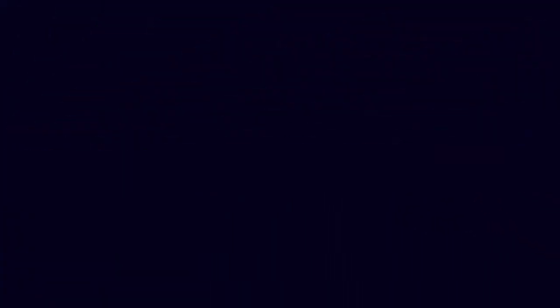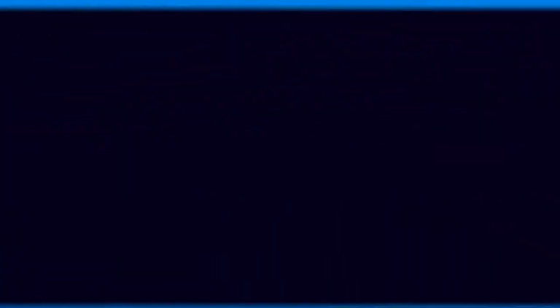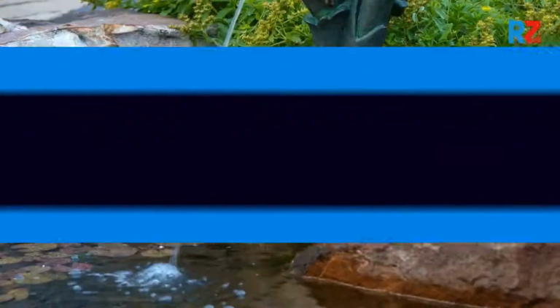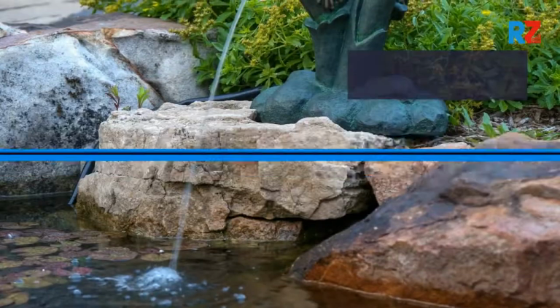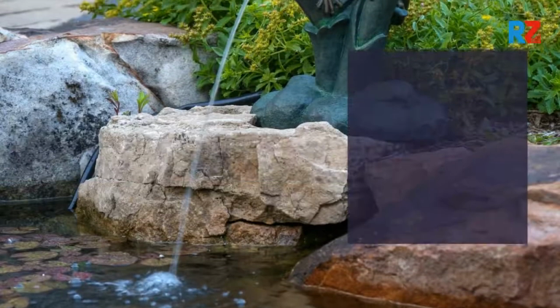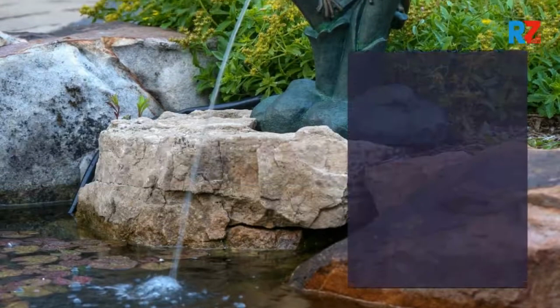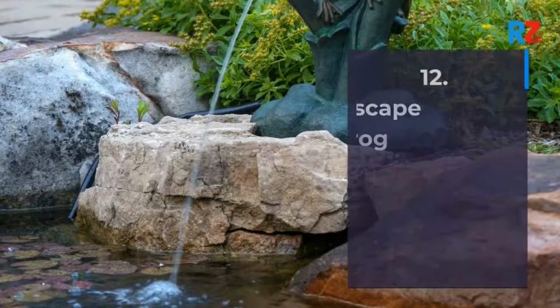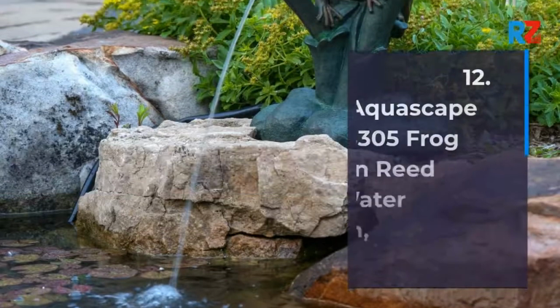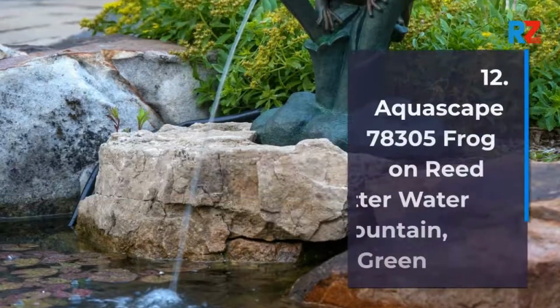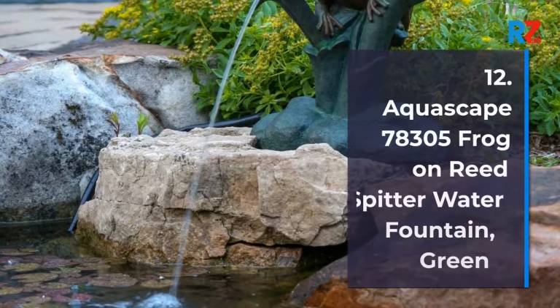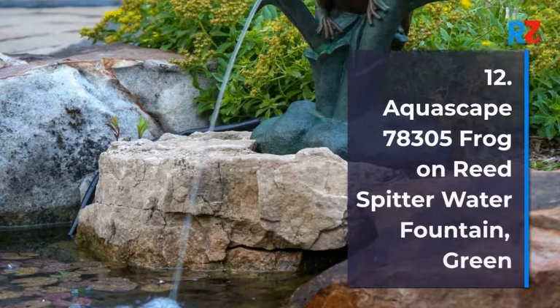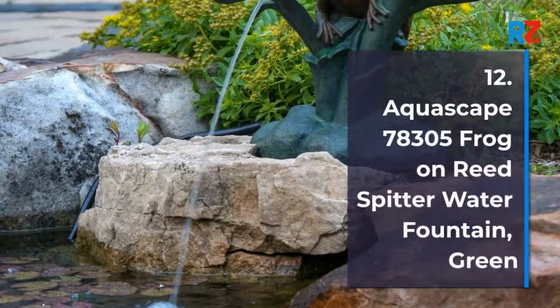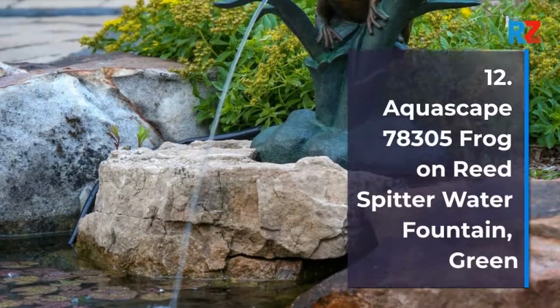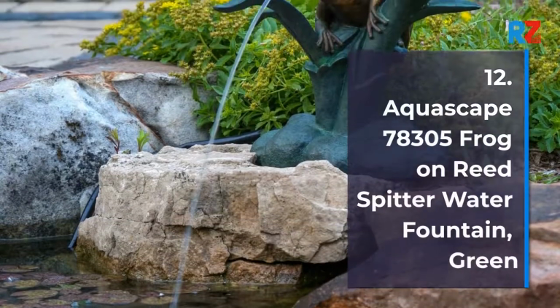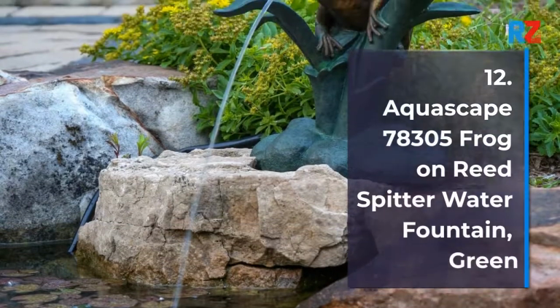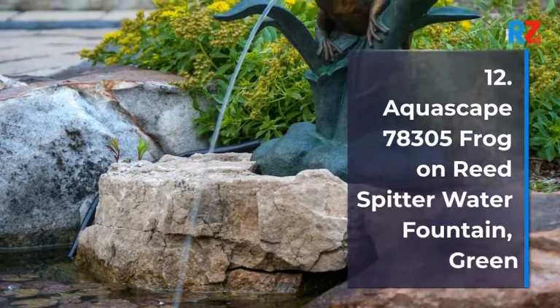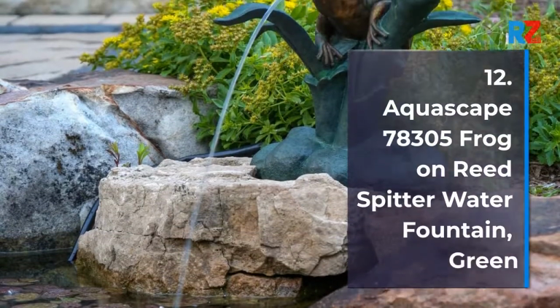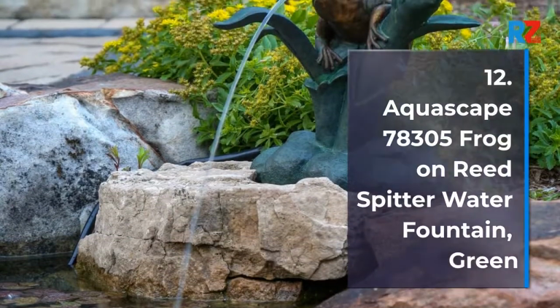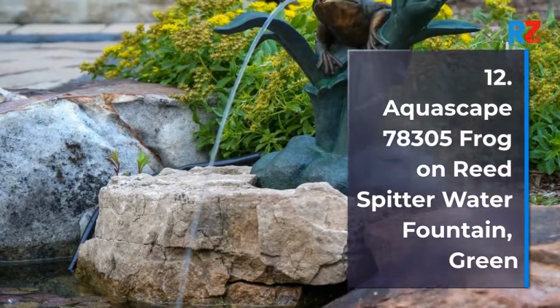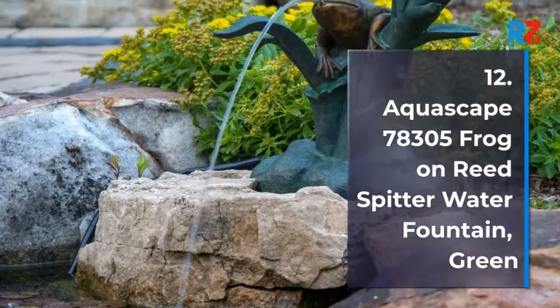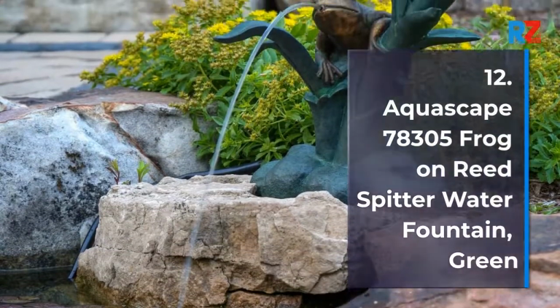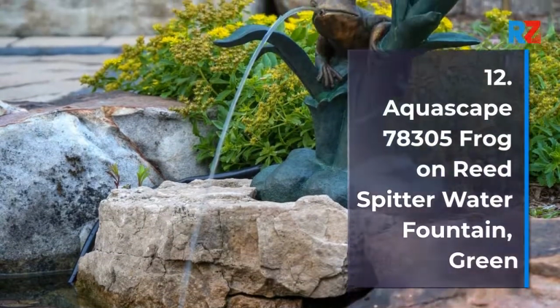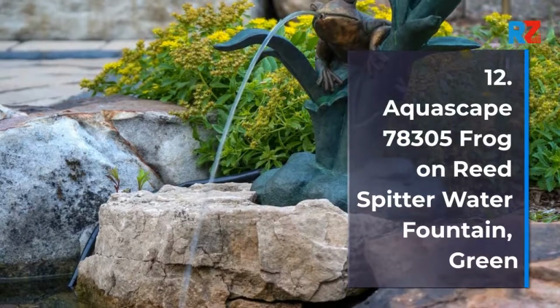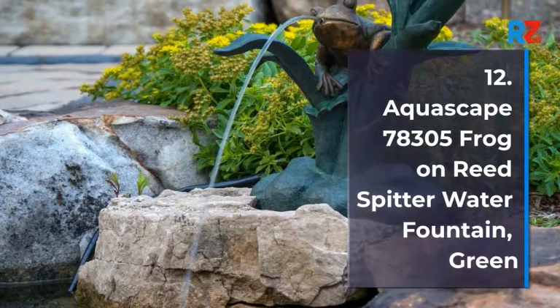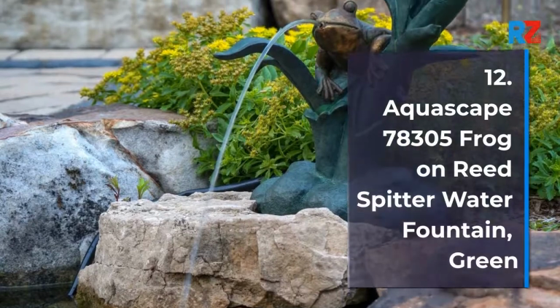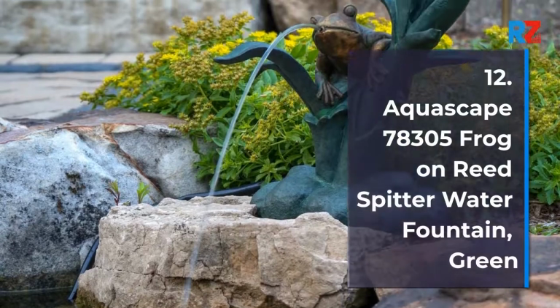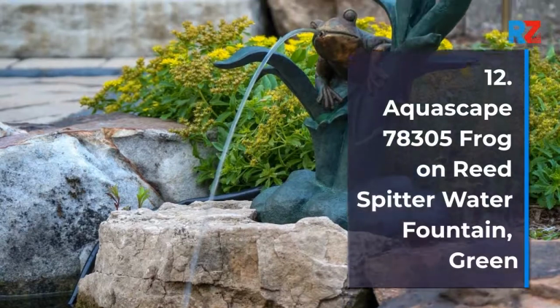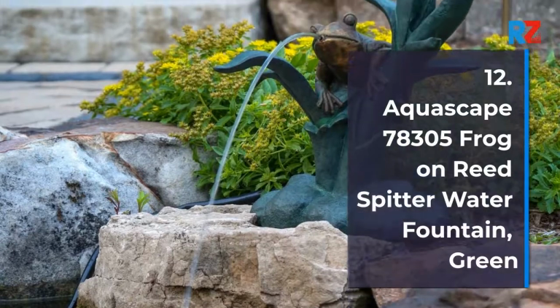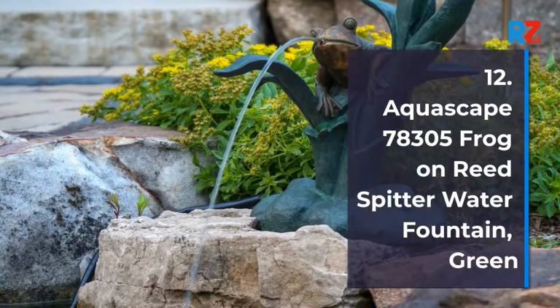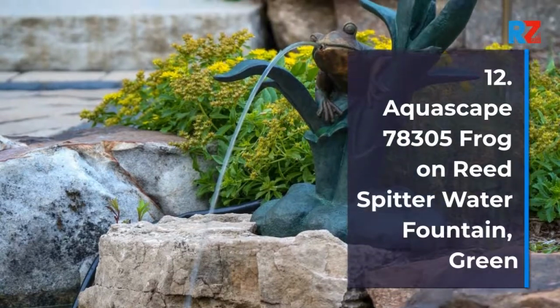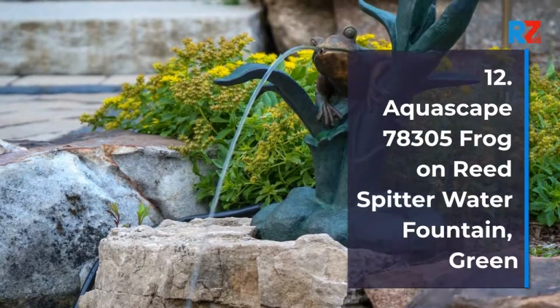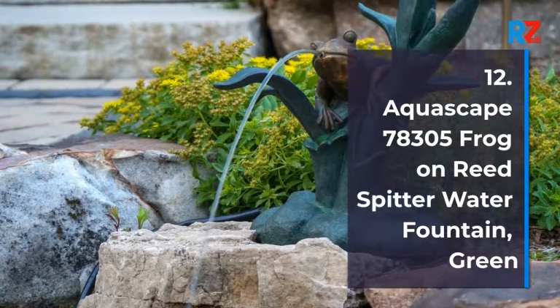12. Aquascape 78305 Frog on Reed Spitter Water Fountain, Green.